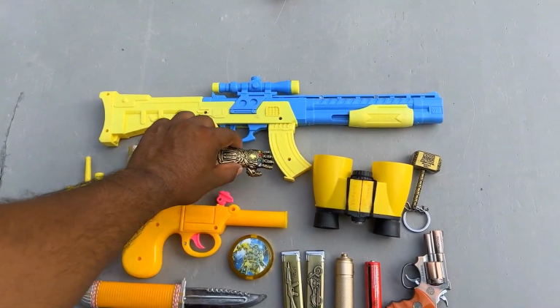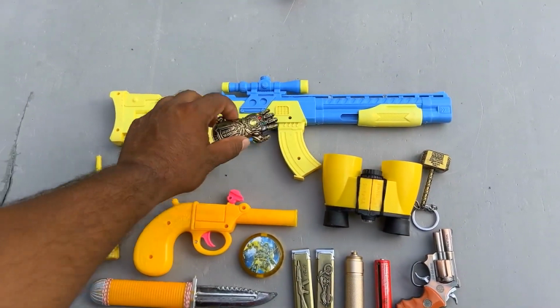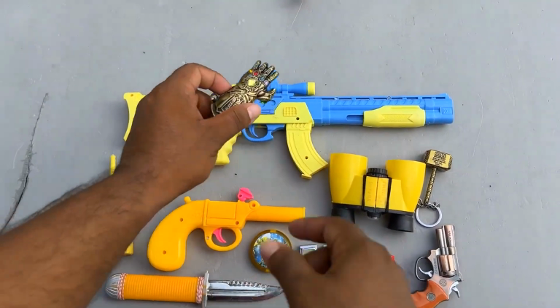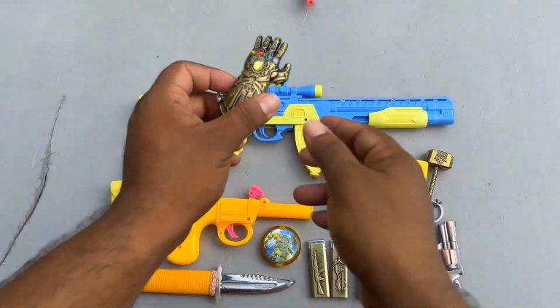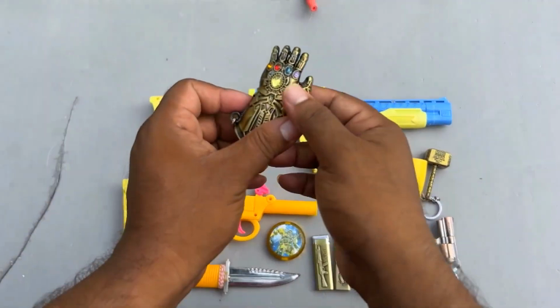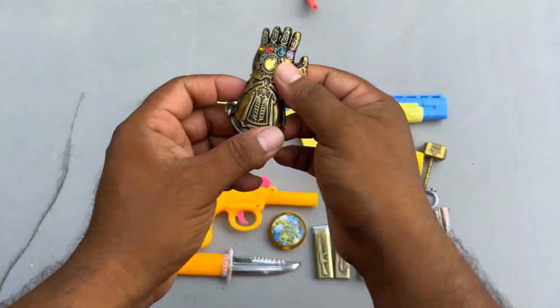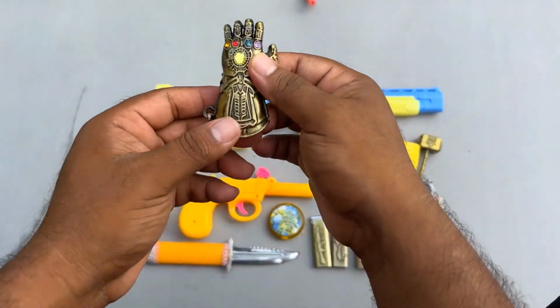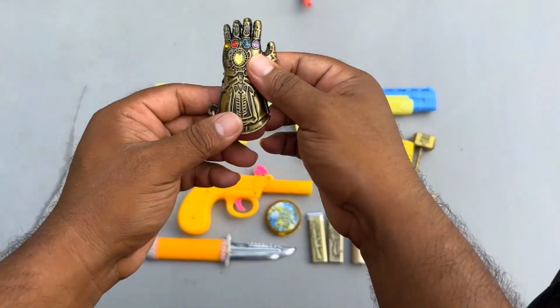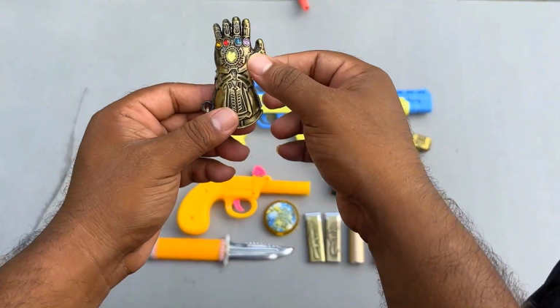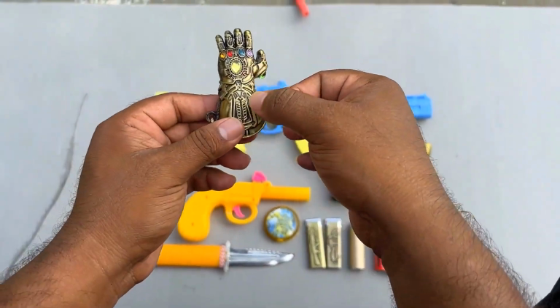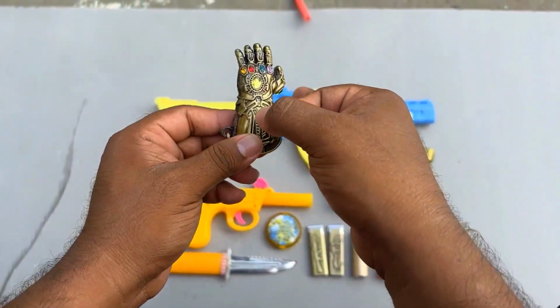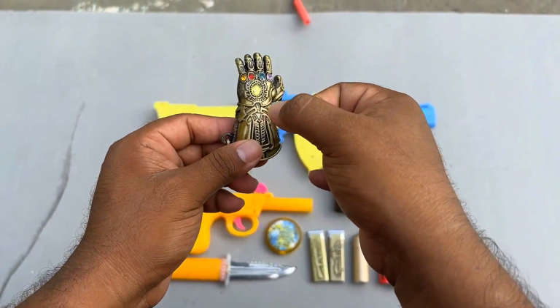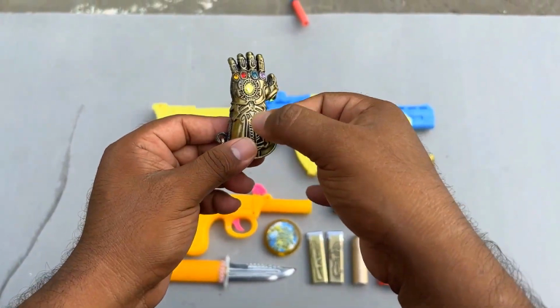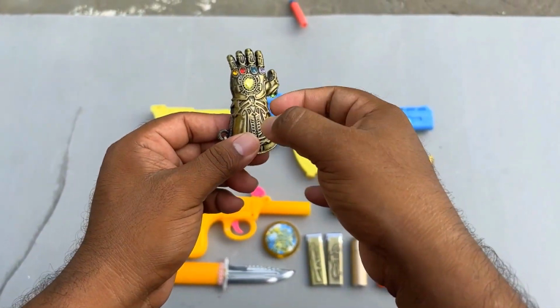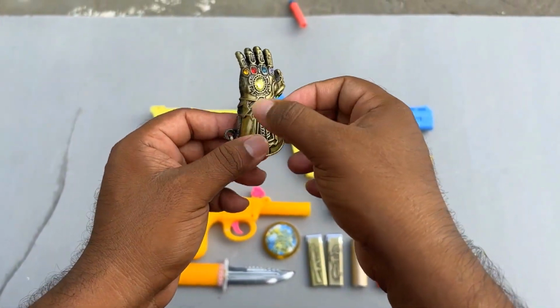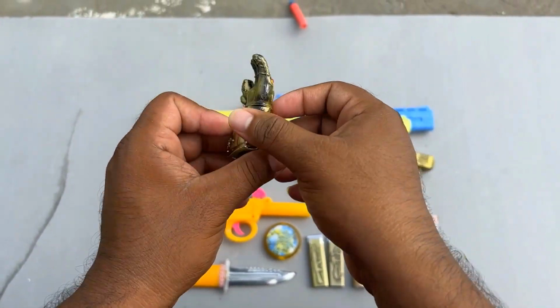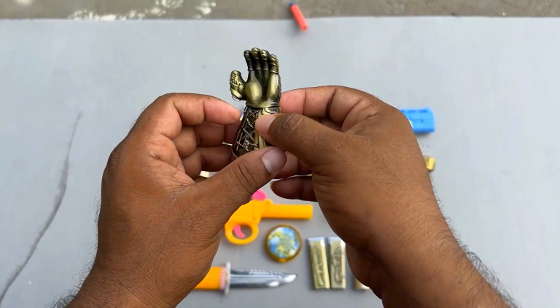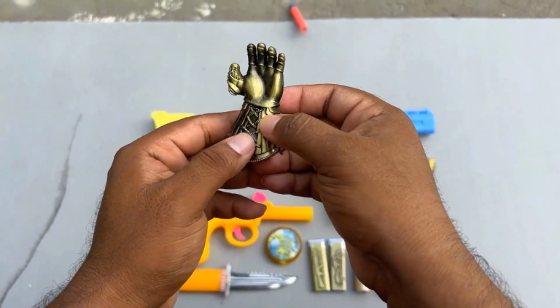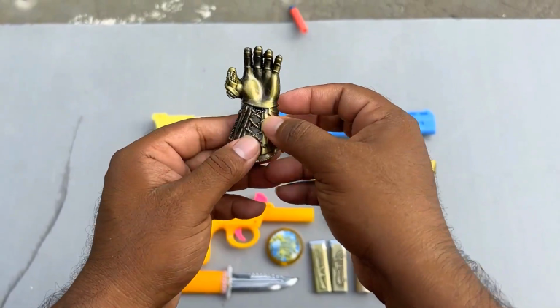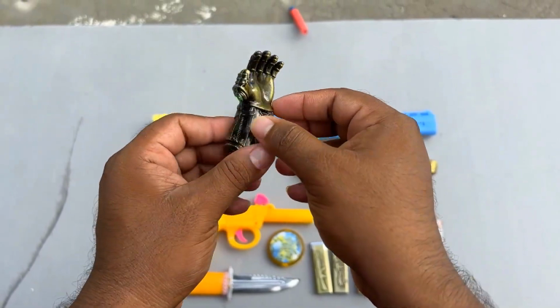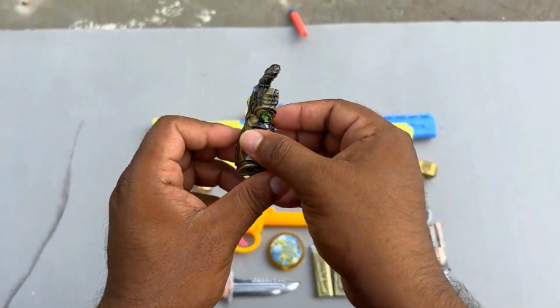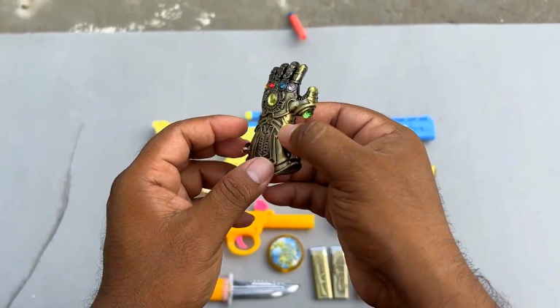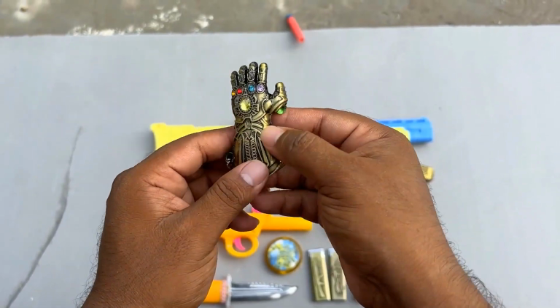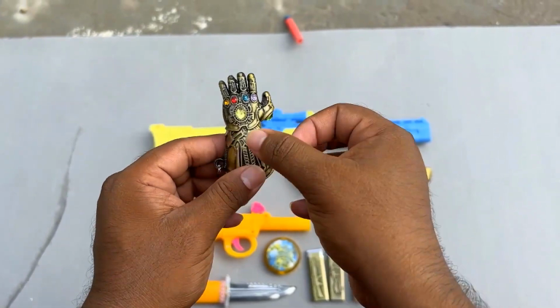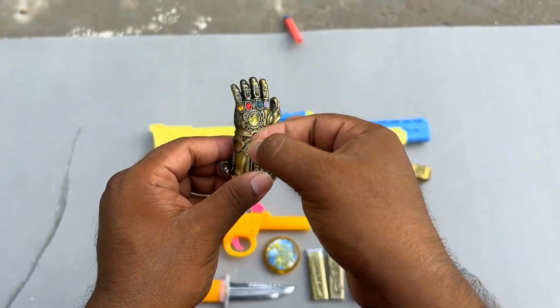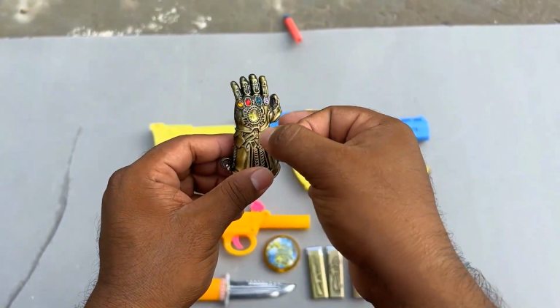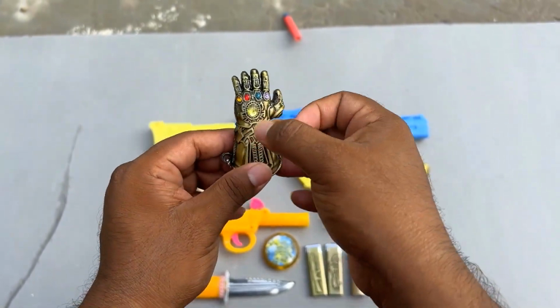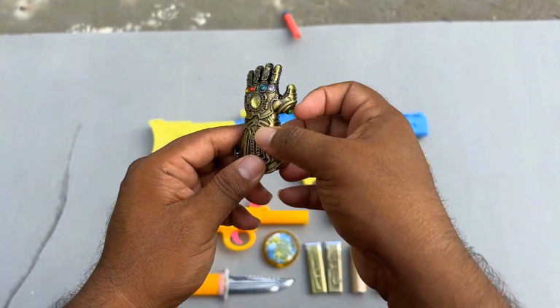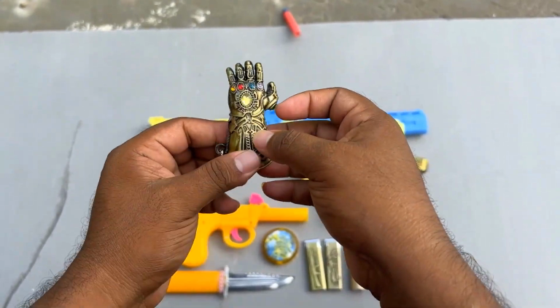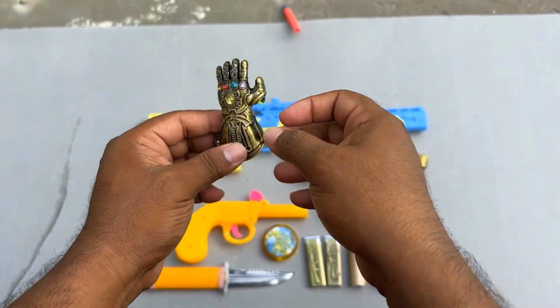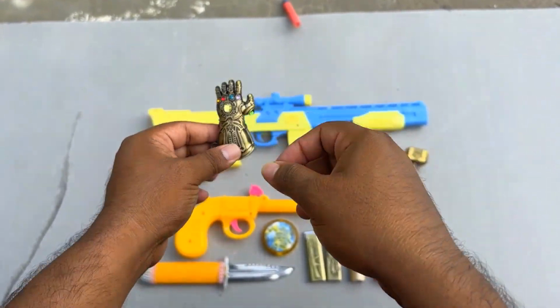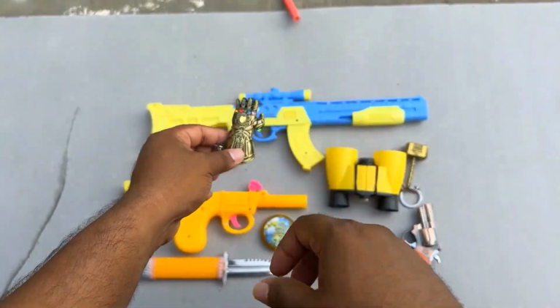It was Infinity Gauntlet — this is Infinity Gauntlet!